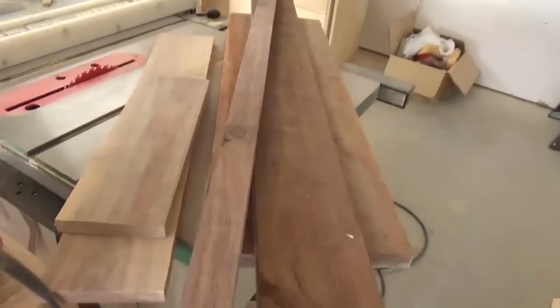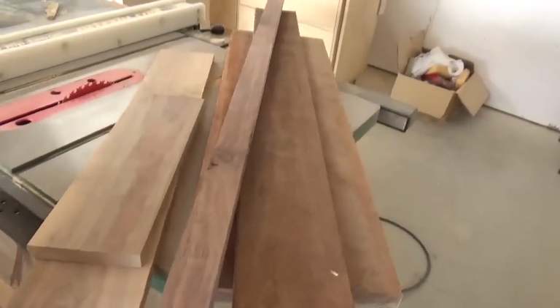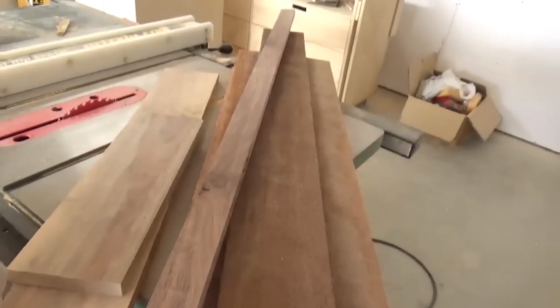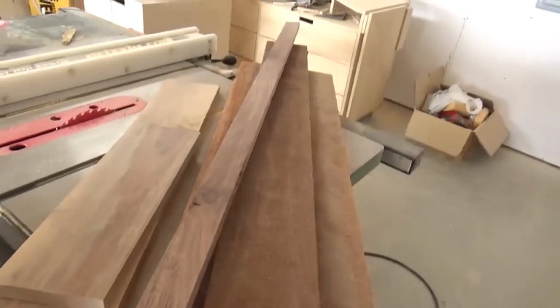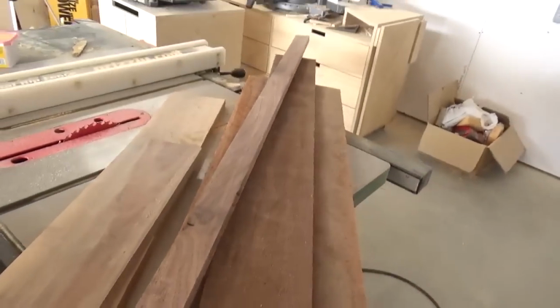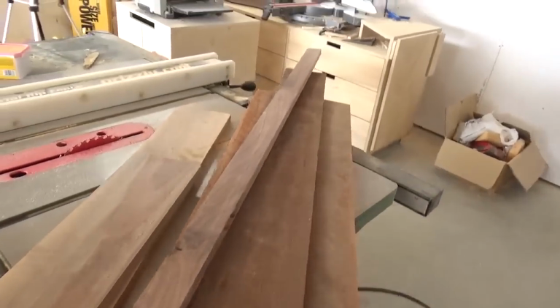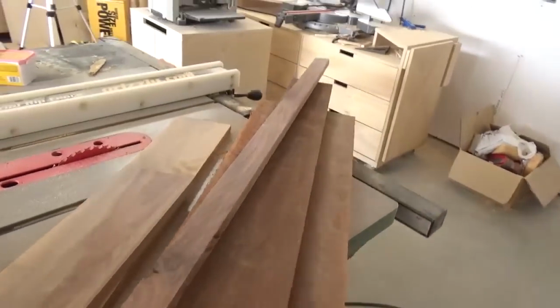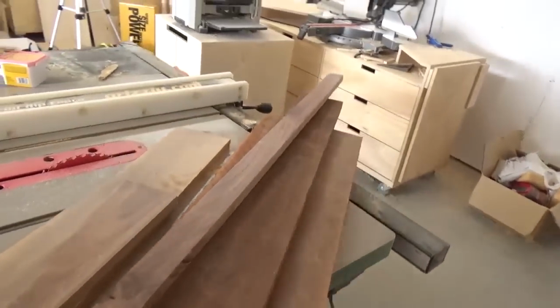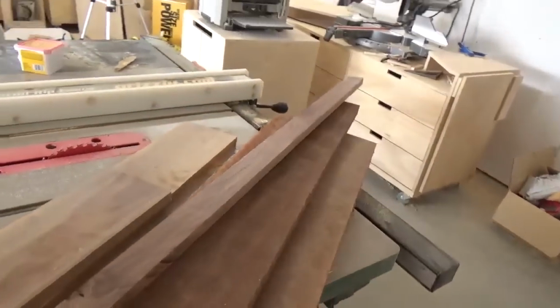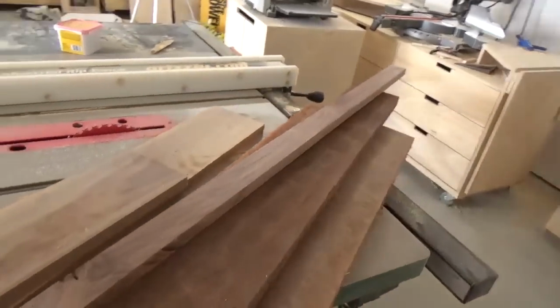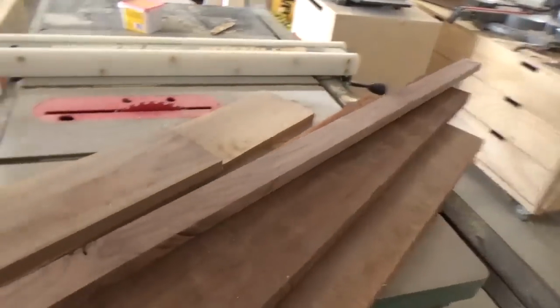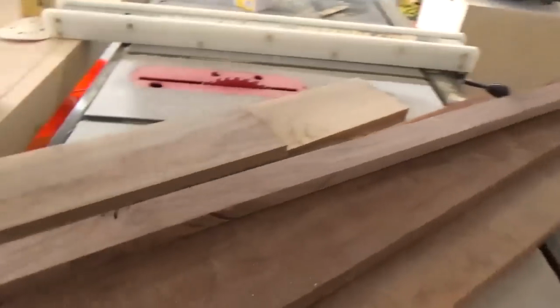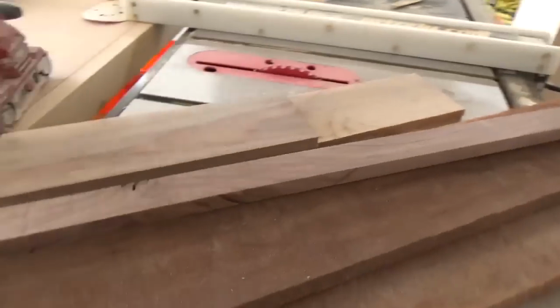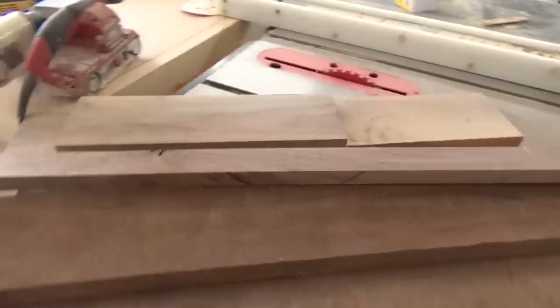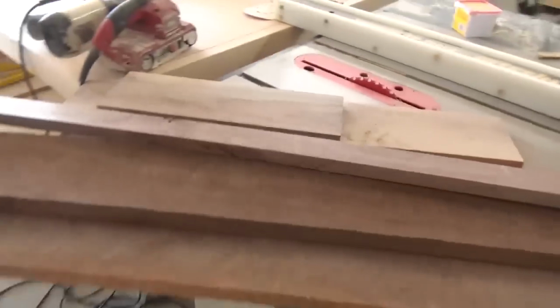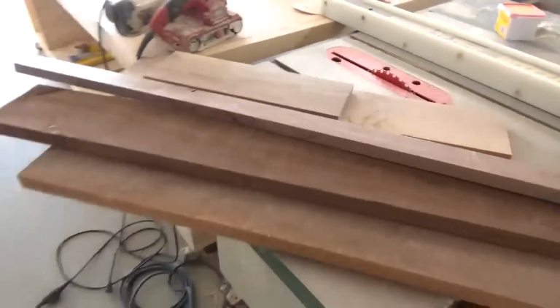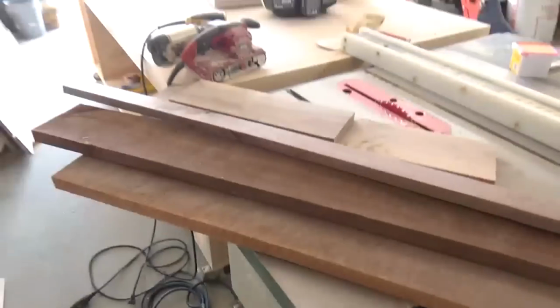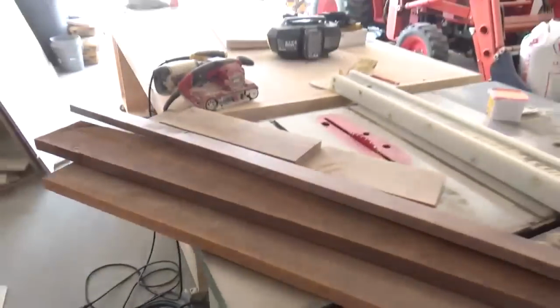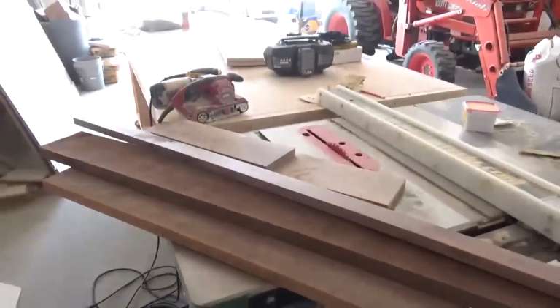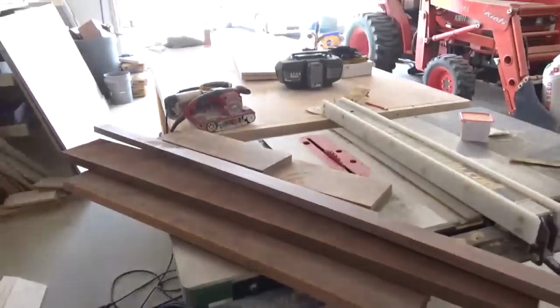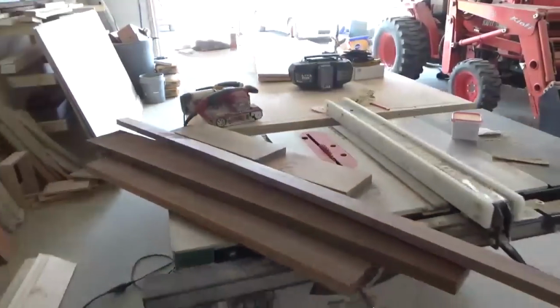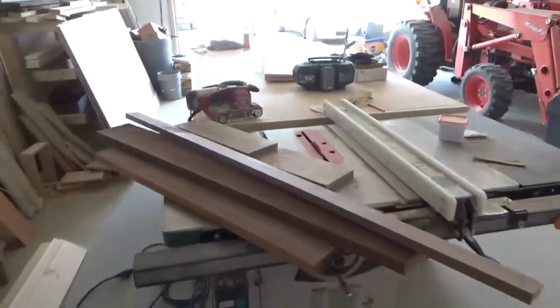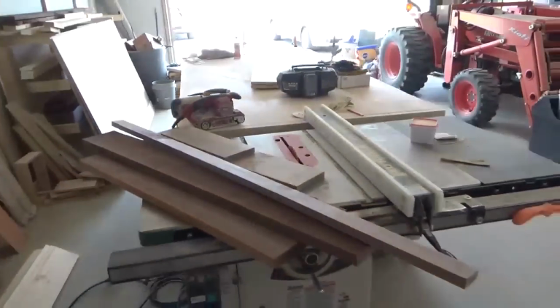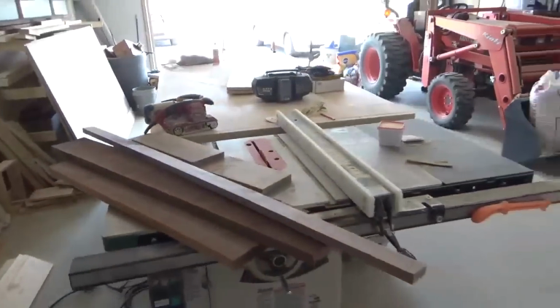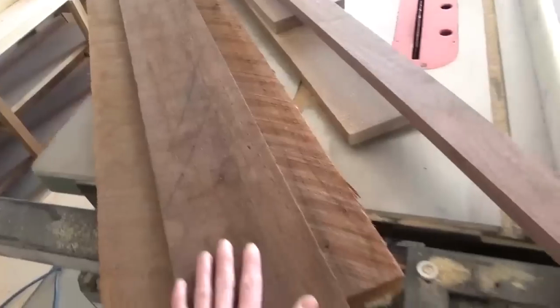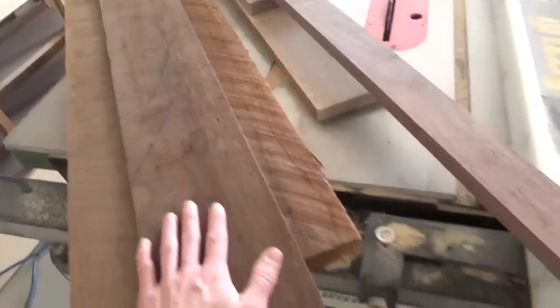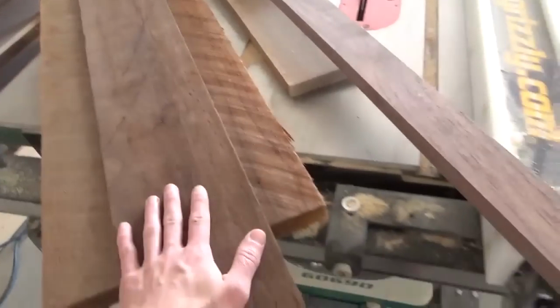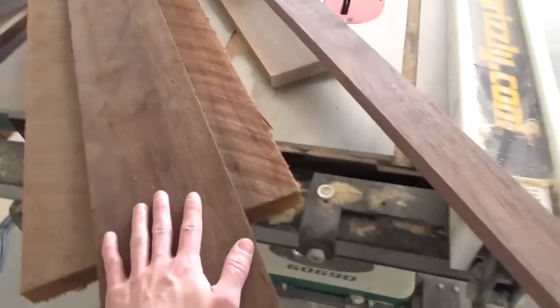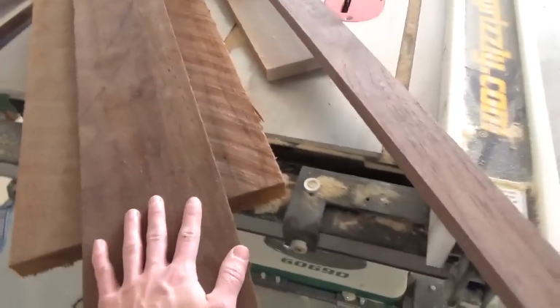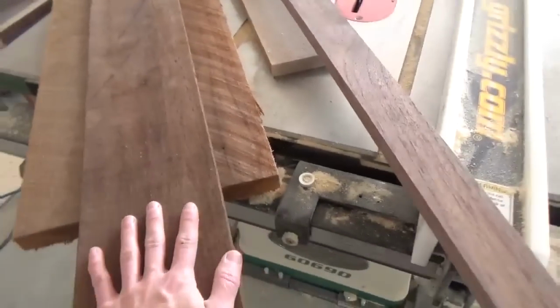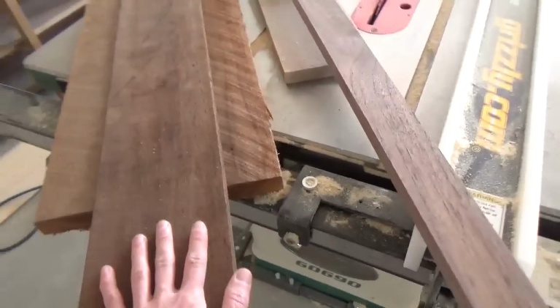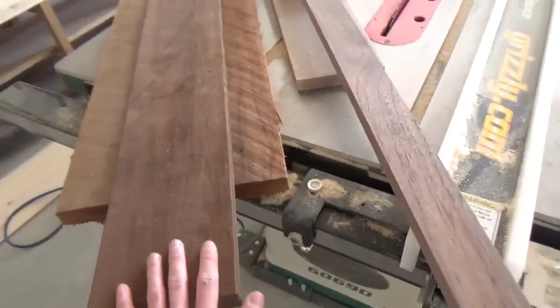One of those projects is this simple modern walnut serving tray. So if you're ready to see how it came together, let's get to it.